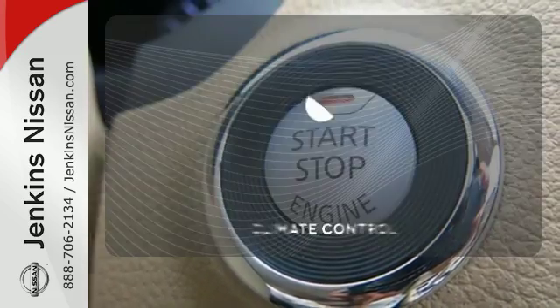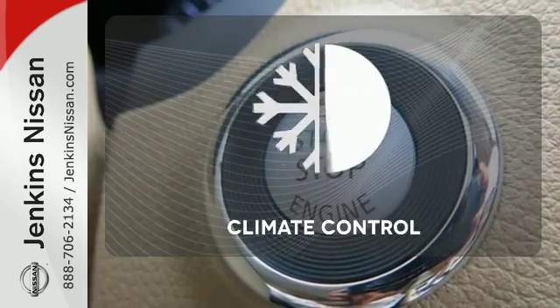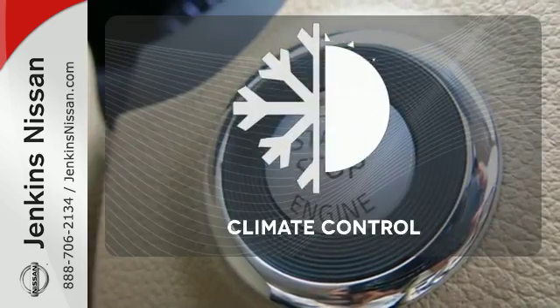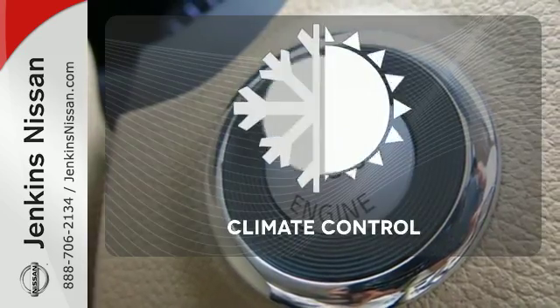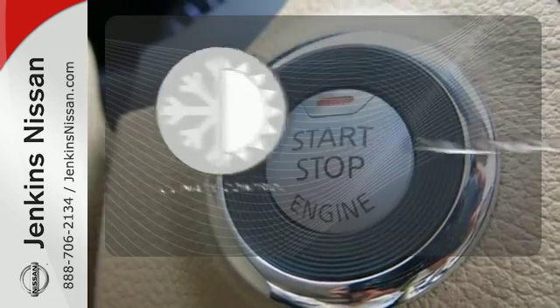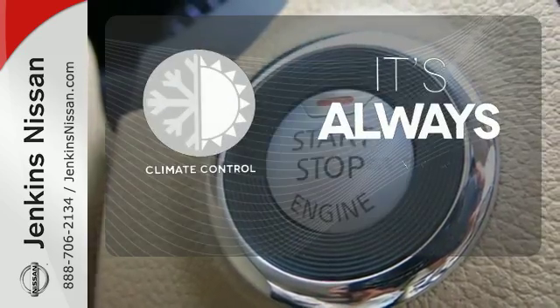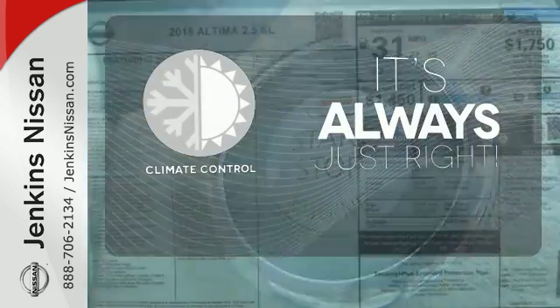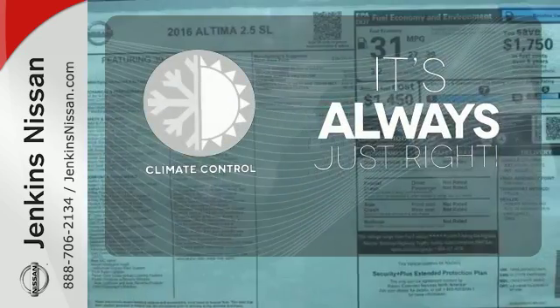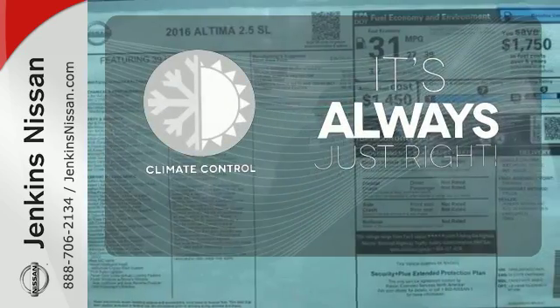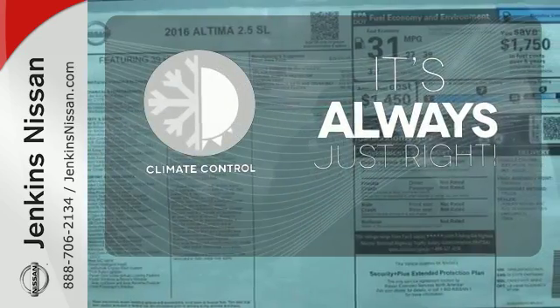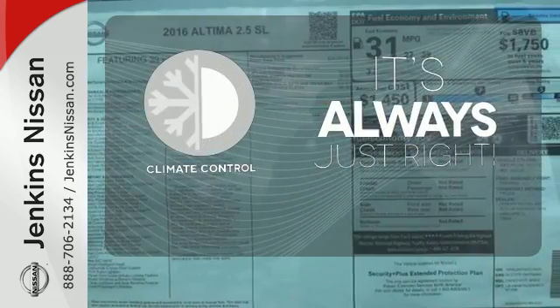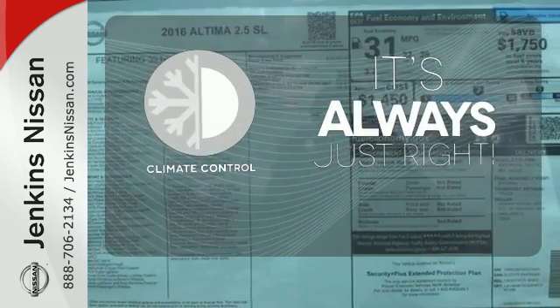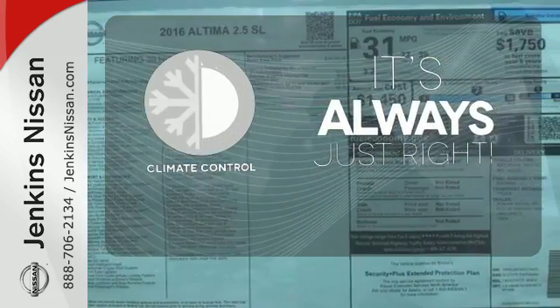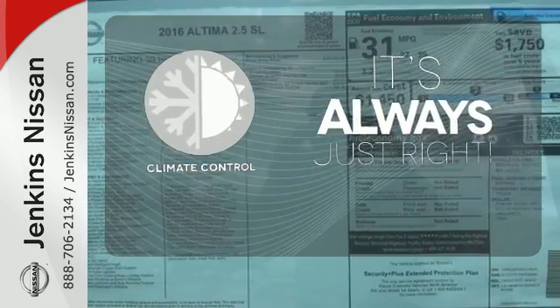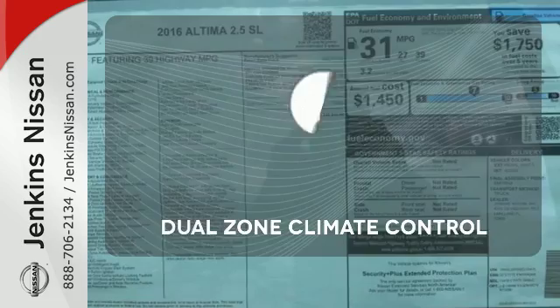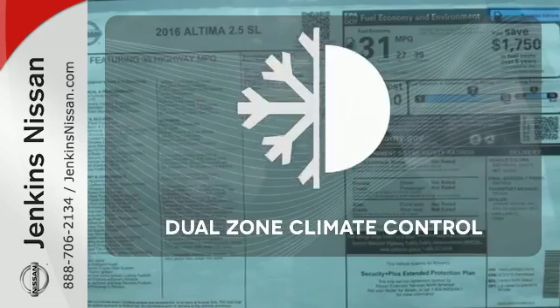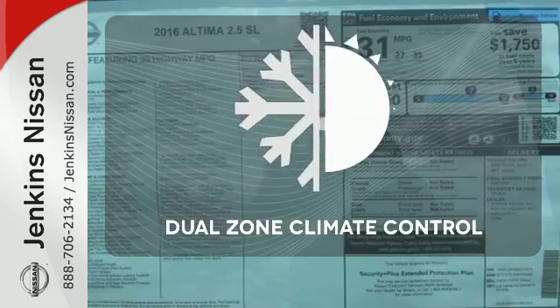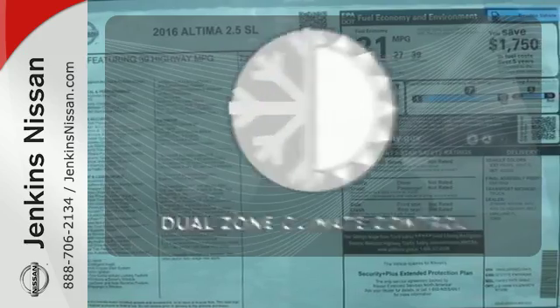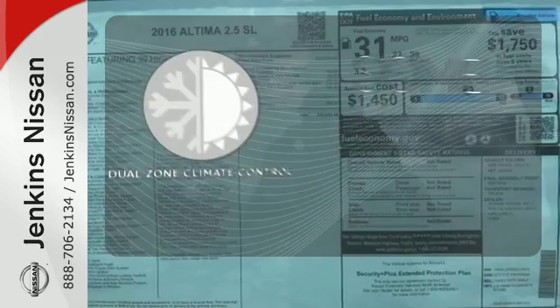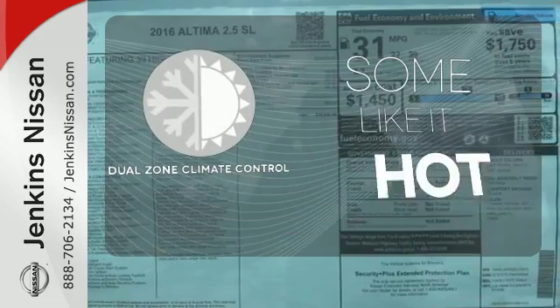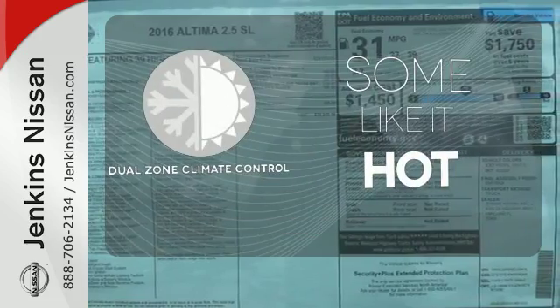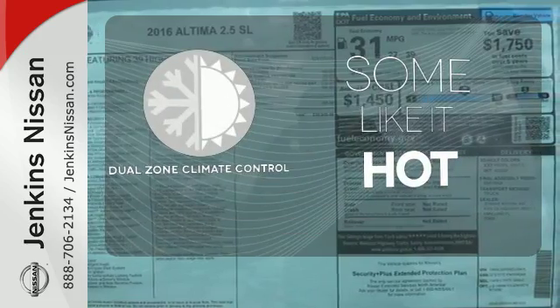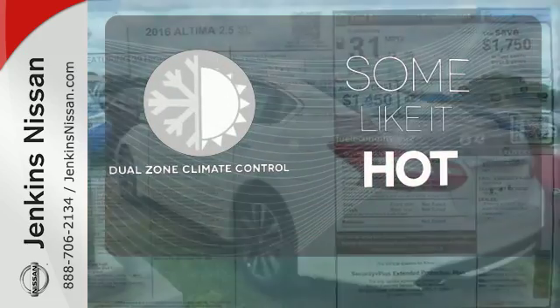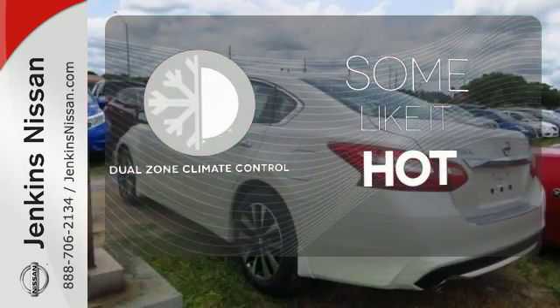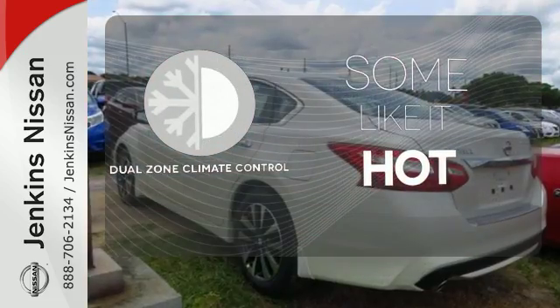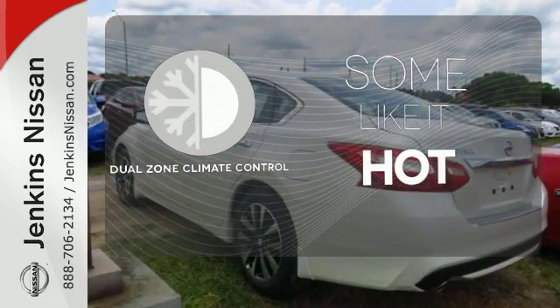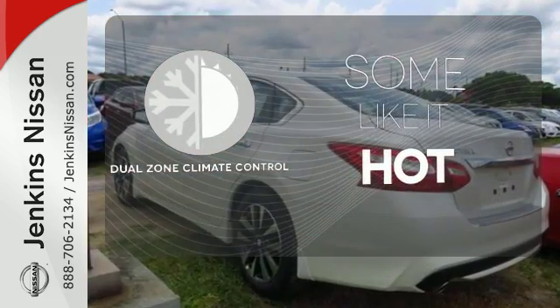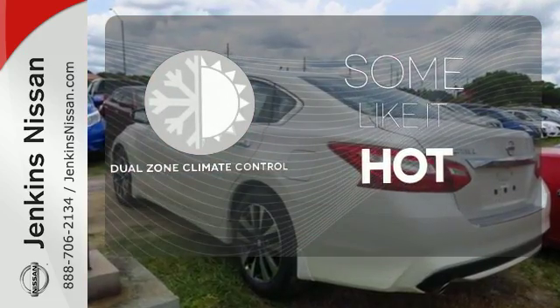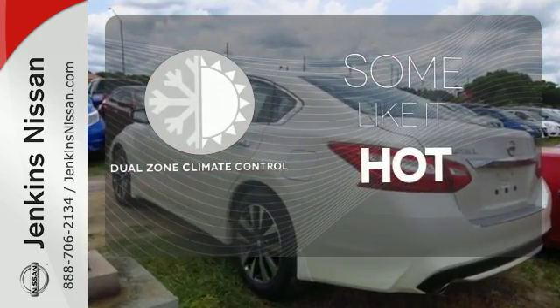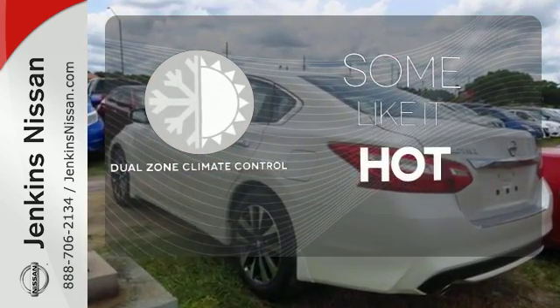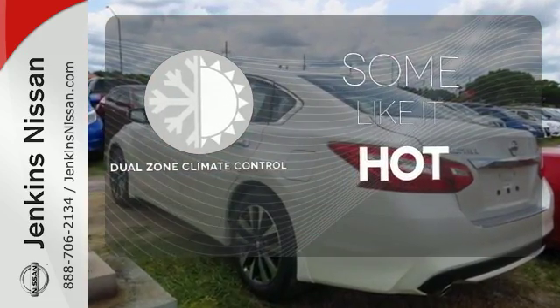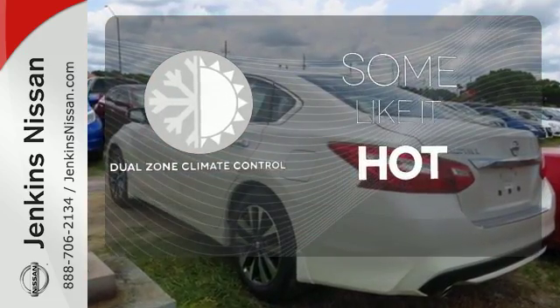Set it and forget it with the climate control. Dual zone climate control lets you and your passenger pick a personal temperature.